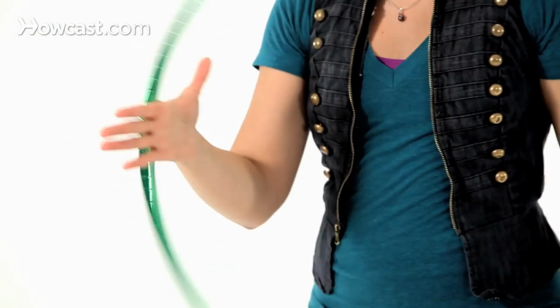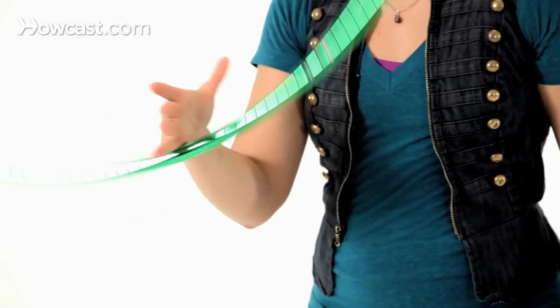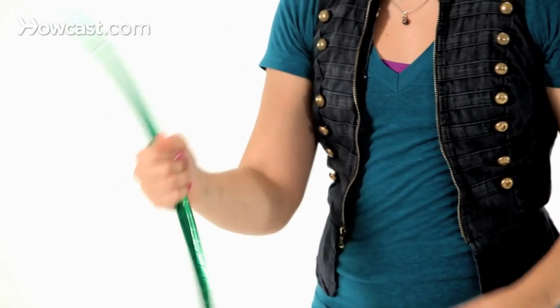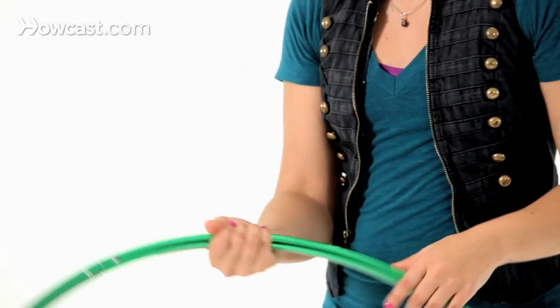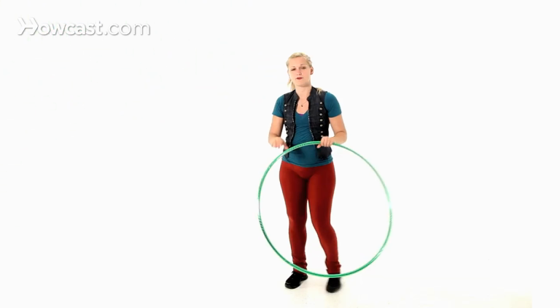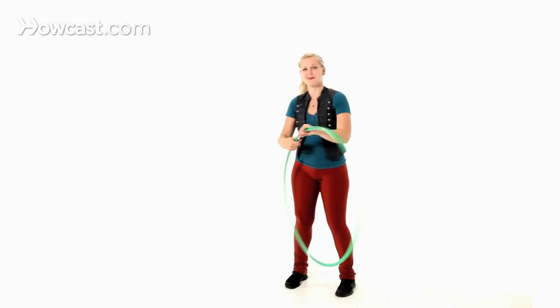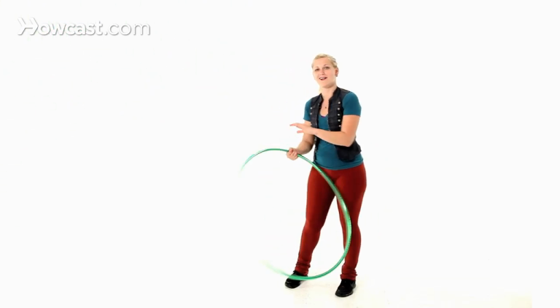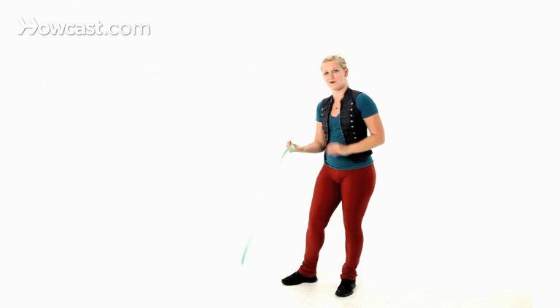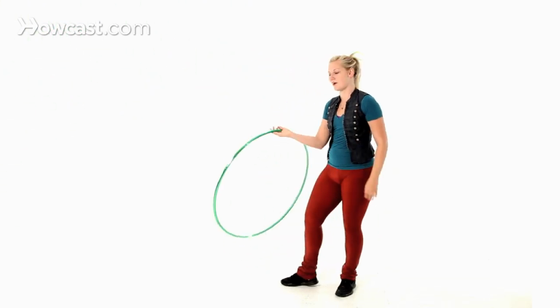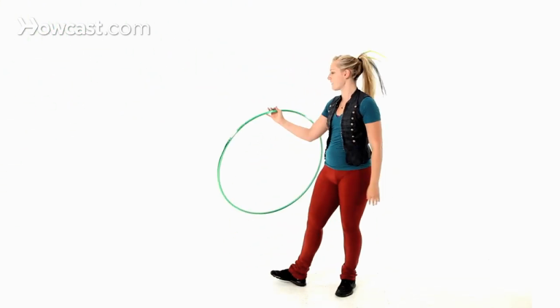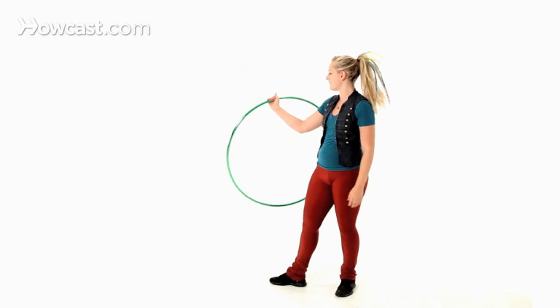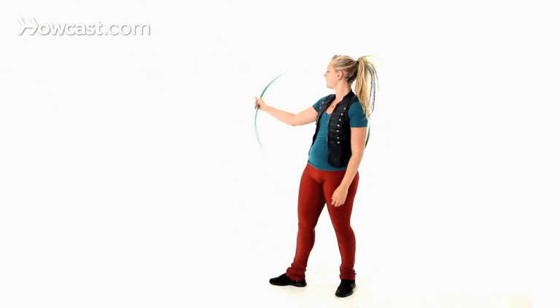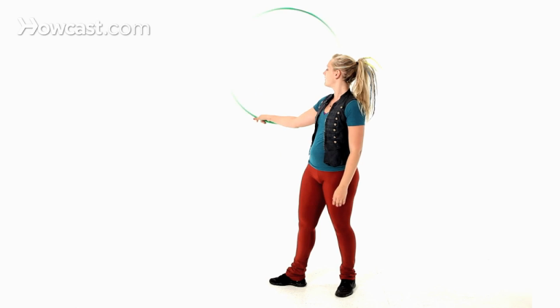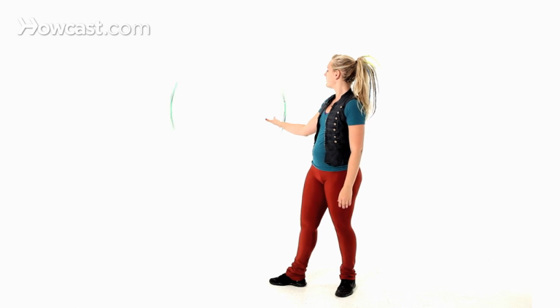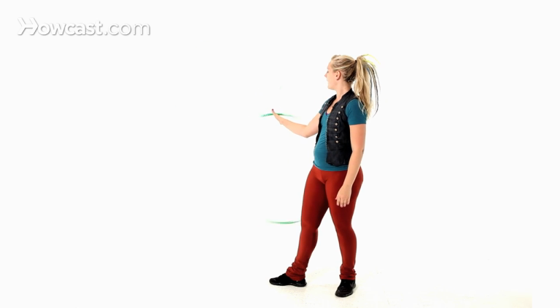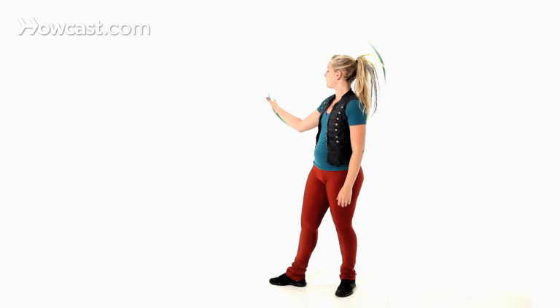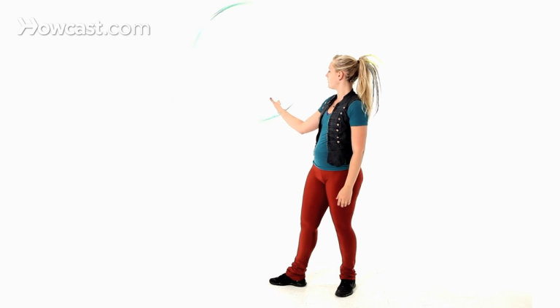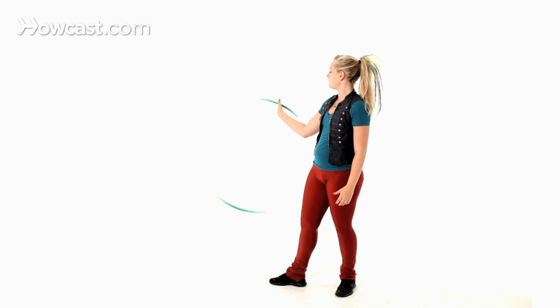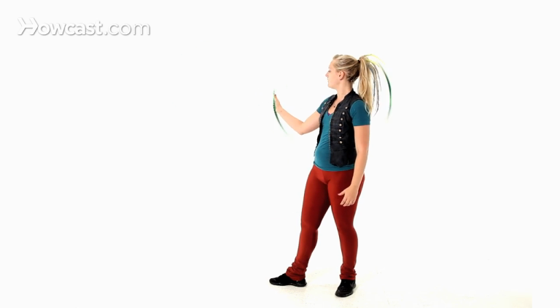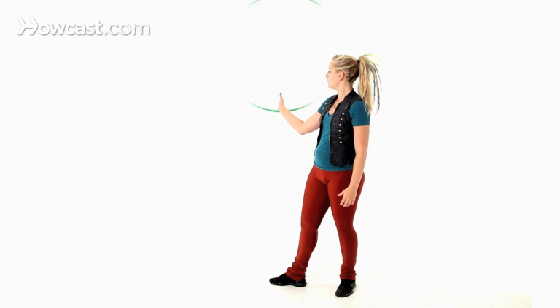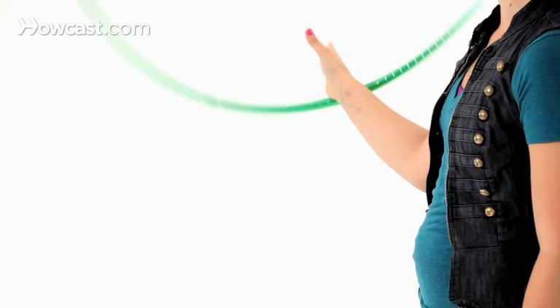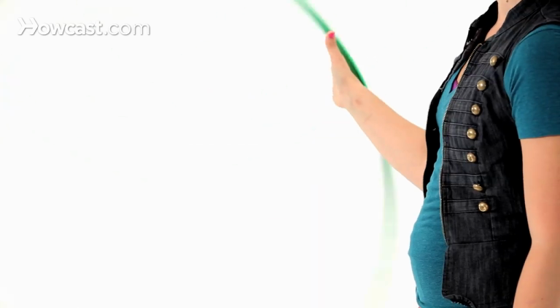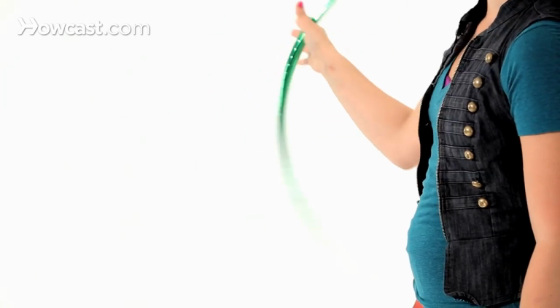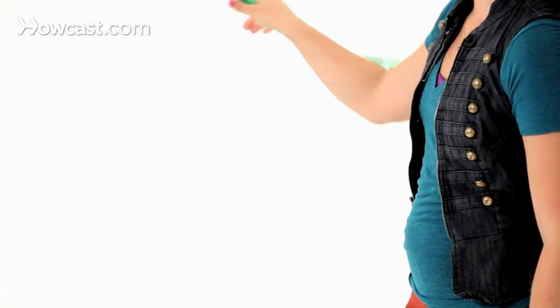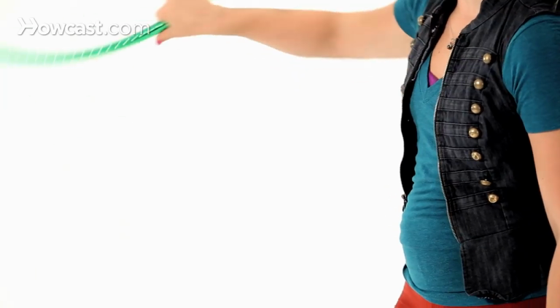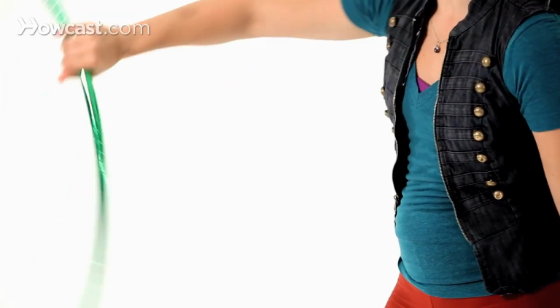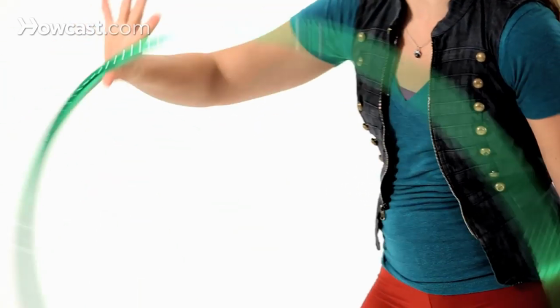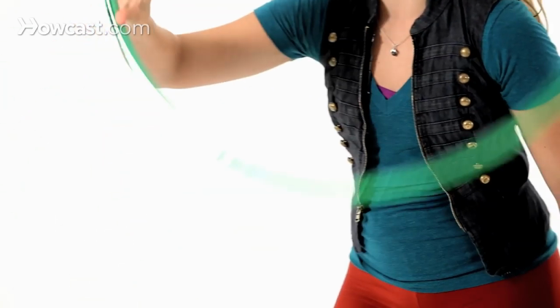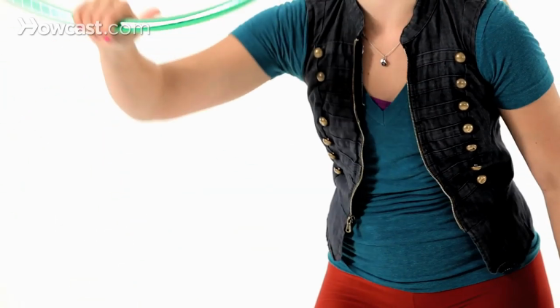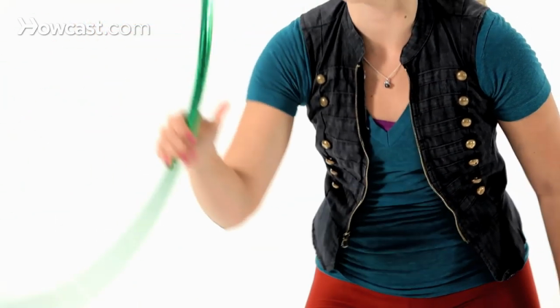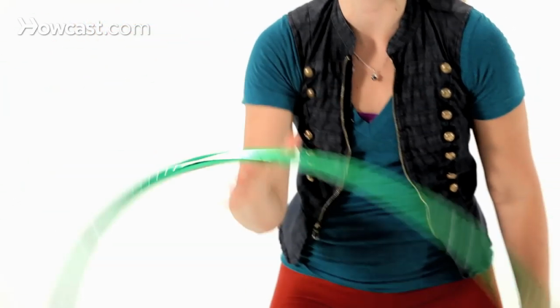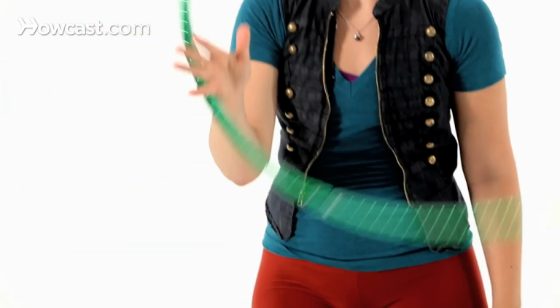A little quicker now: hand roll, grab, thumb, fingers, switch.